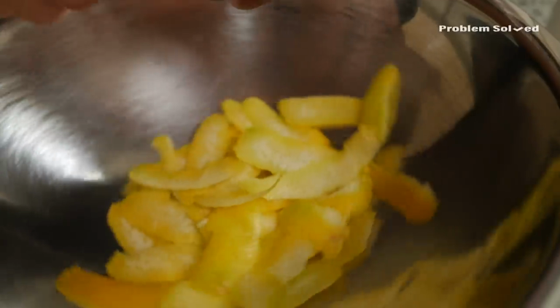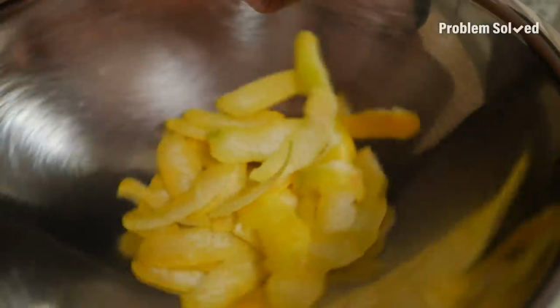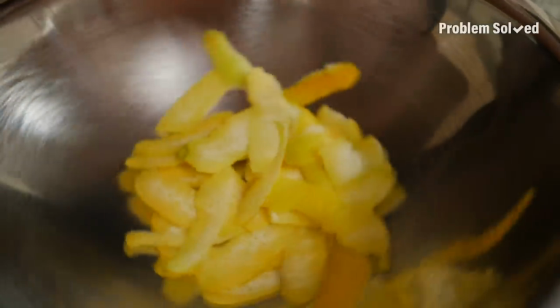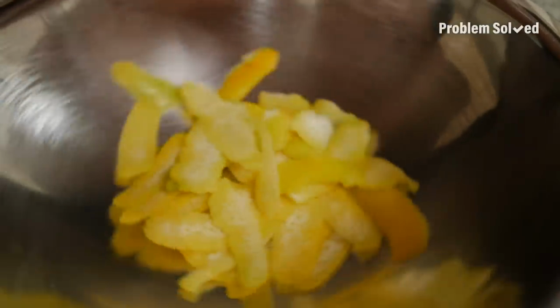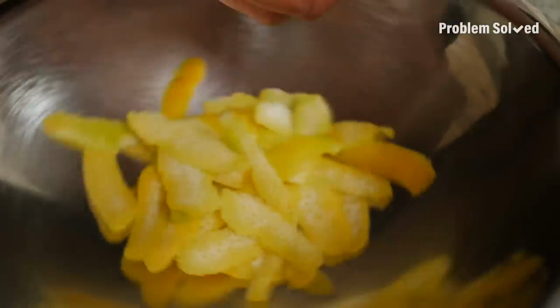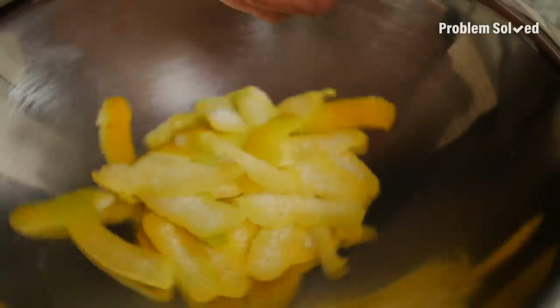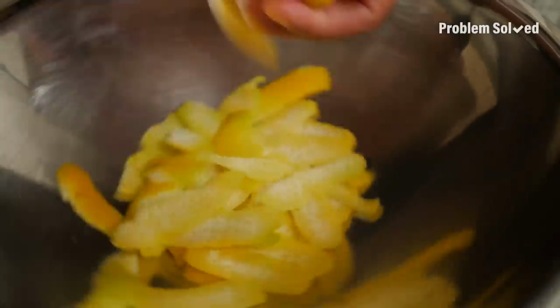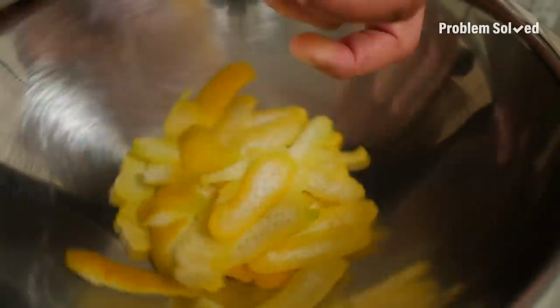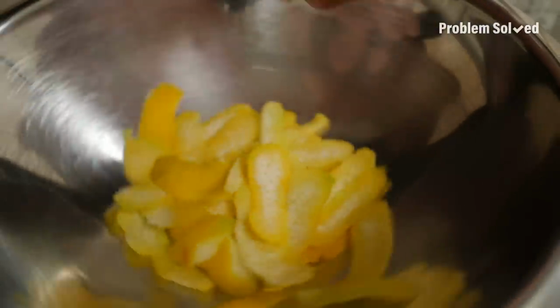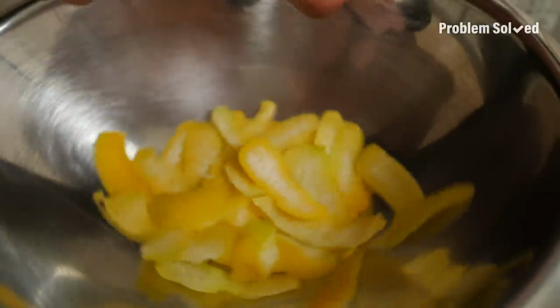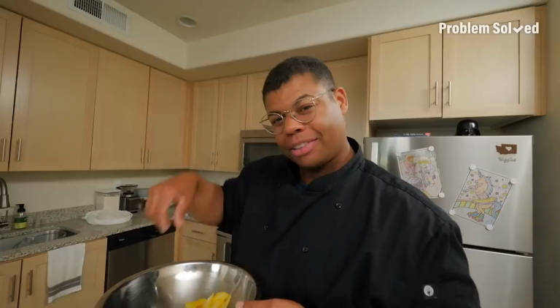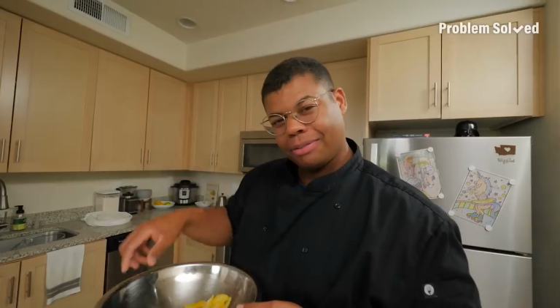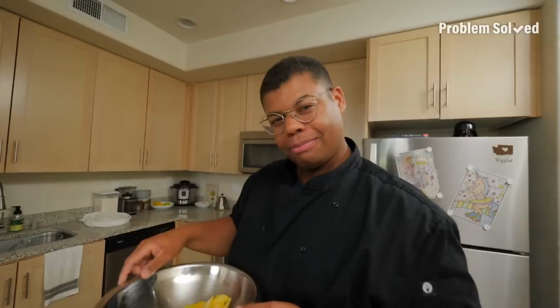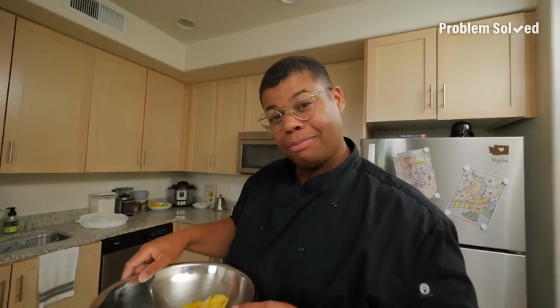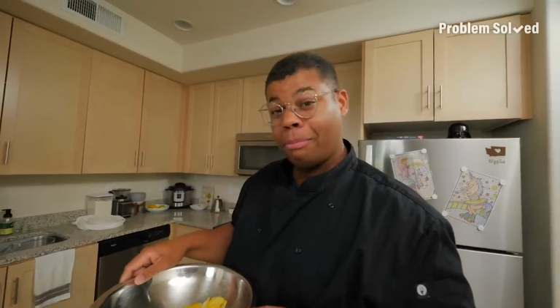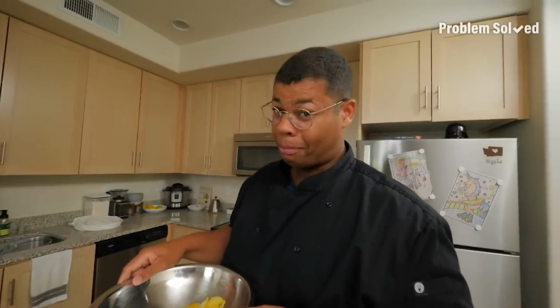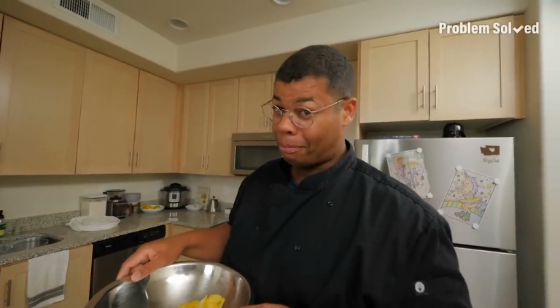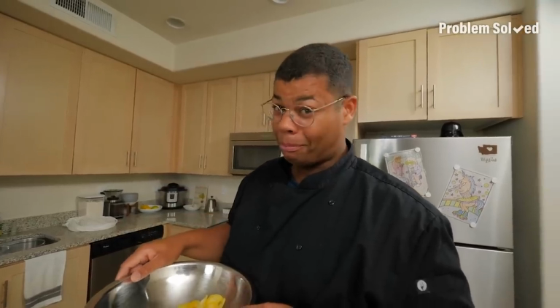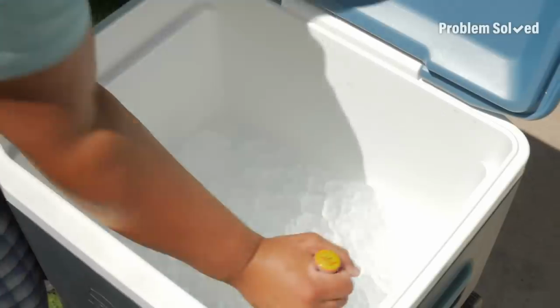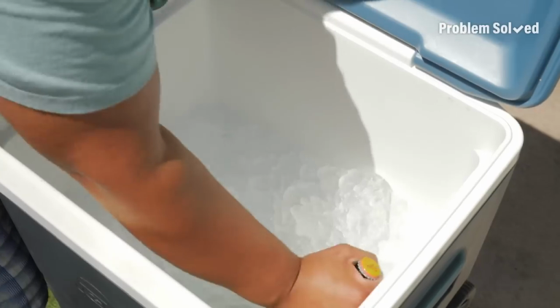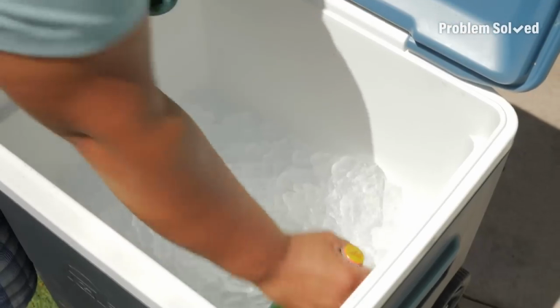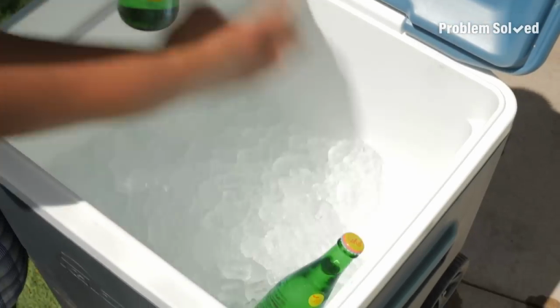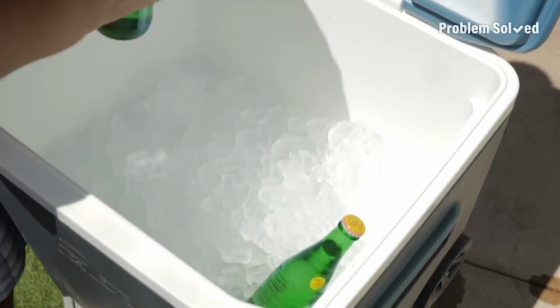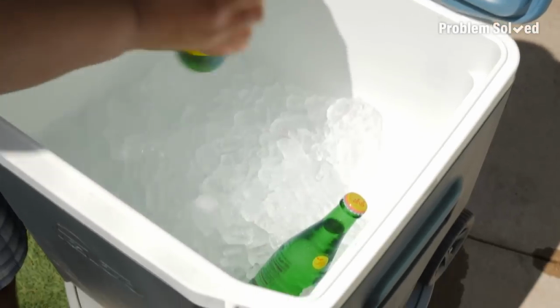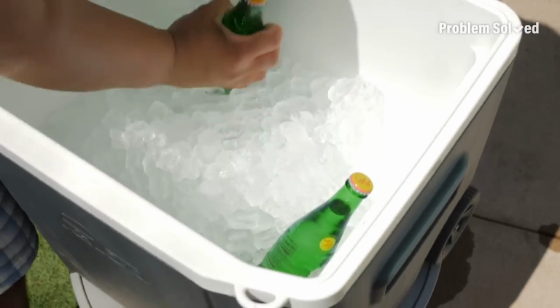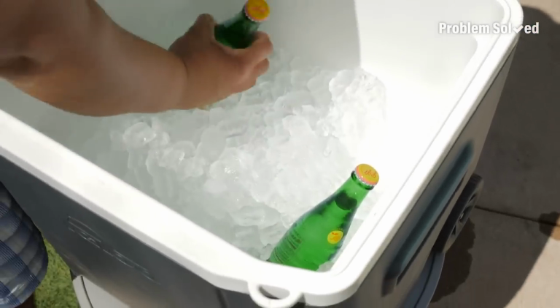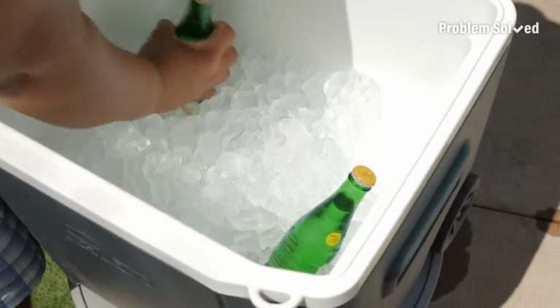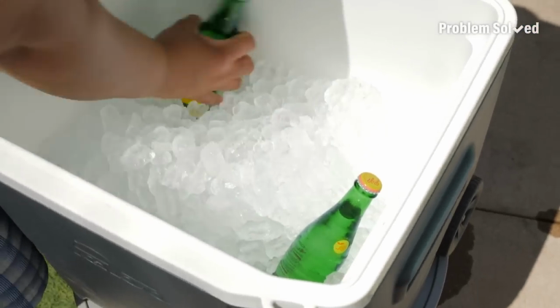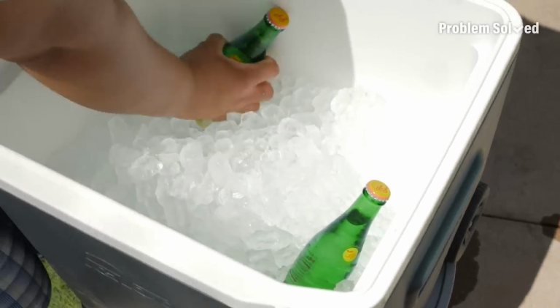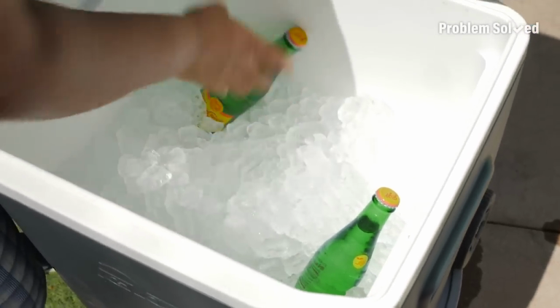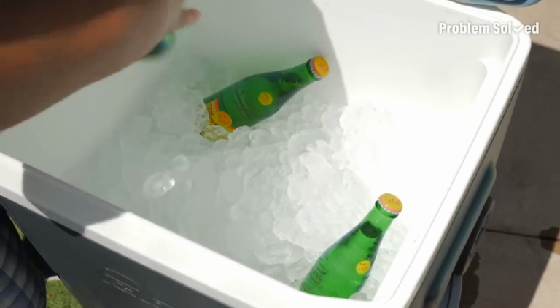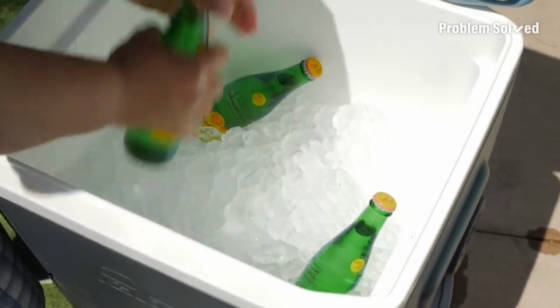I'm the Michael Jordan of peels. All it took was a little science to get these drinks extra cold.